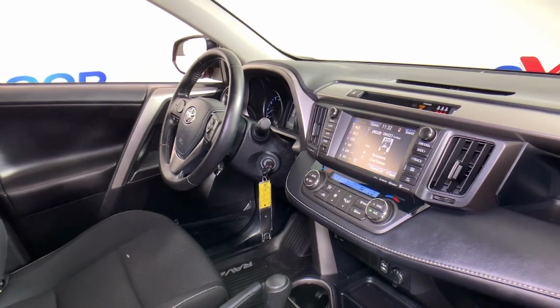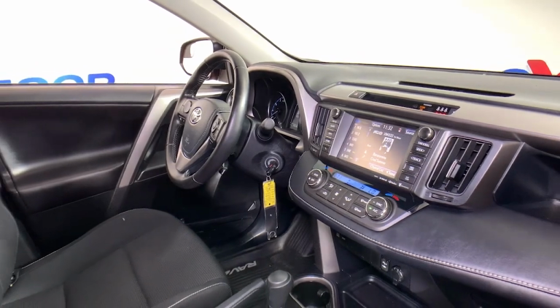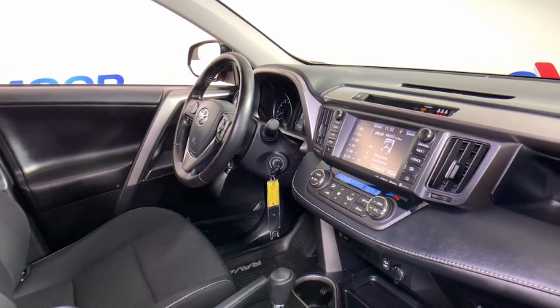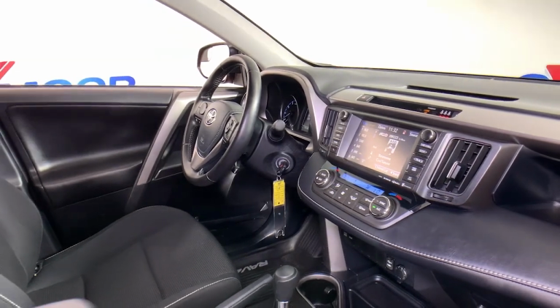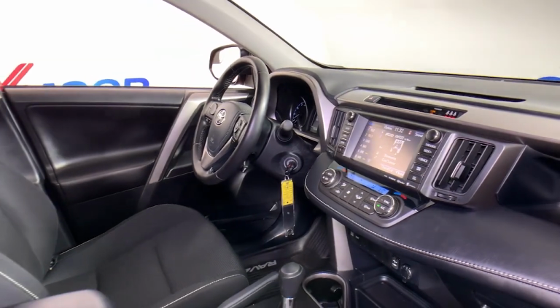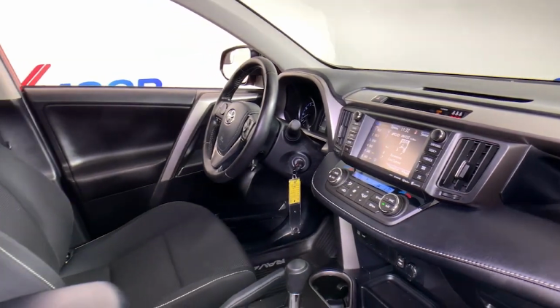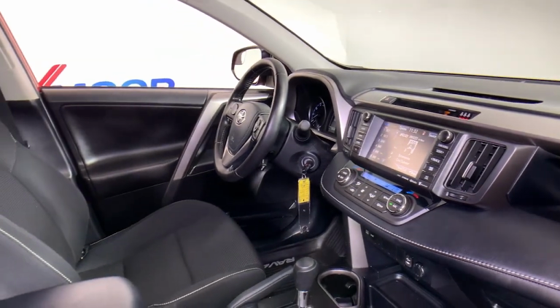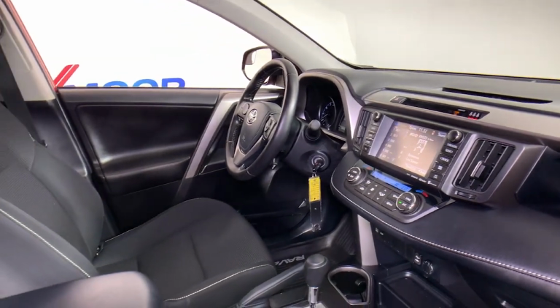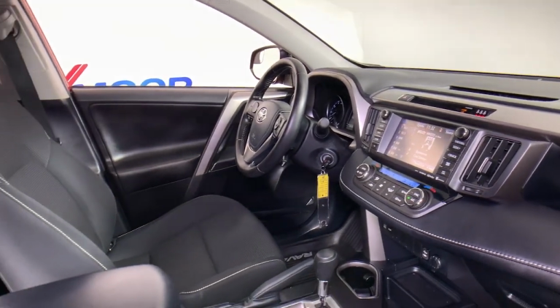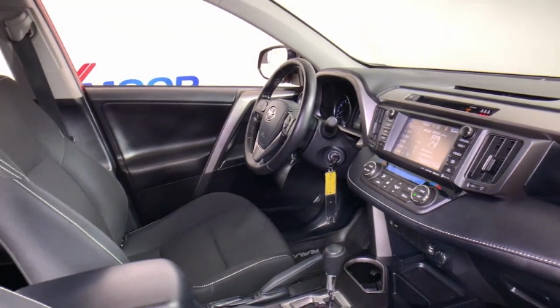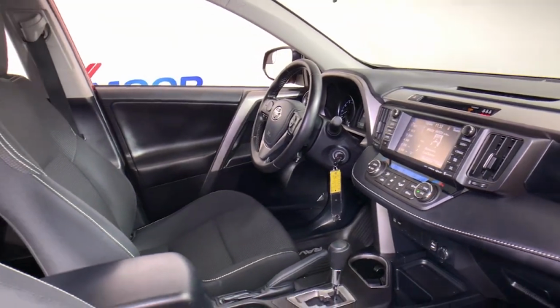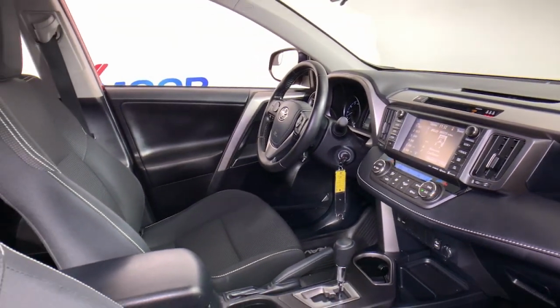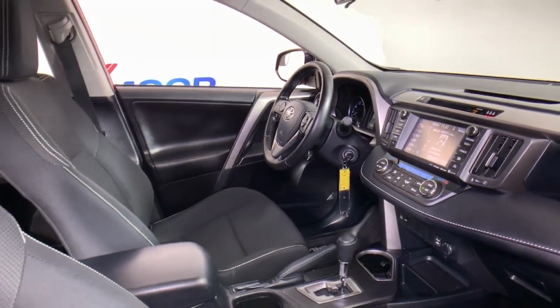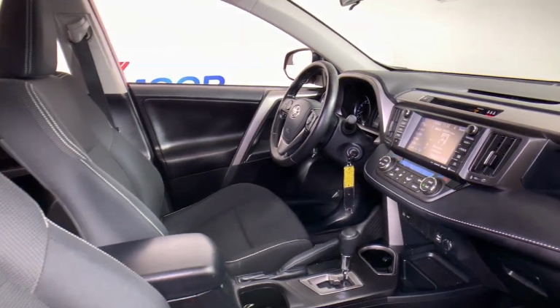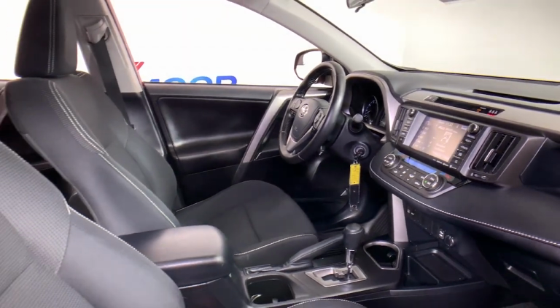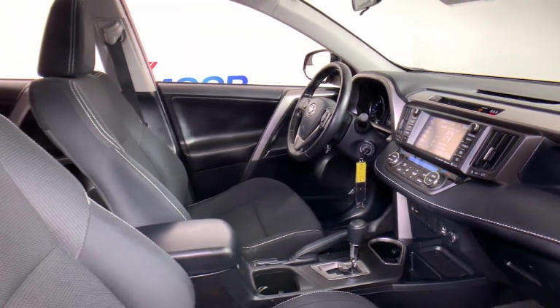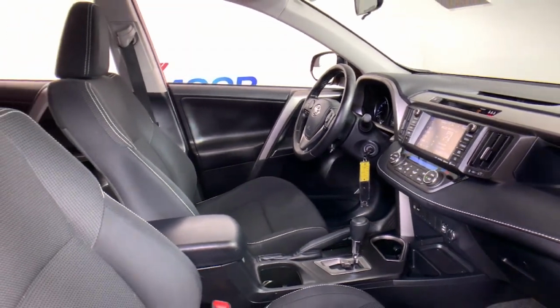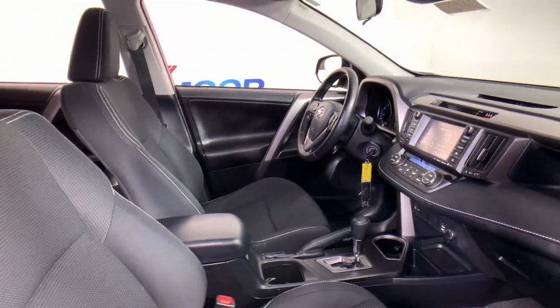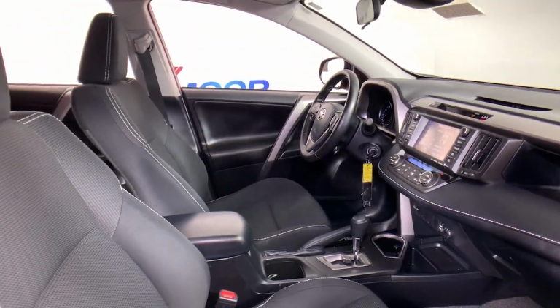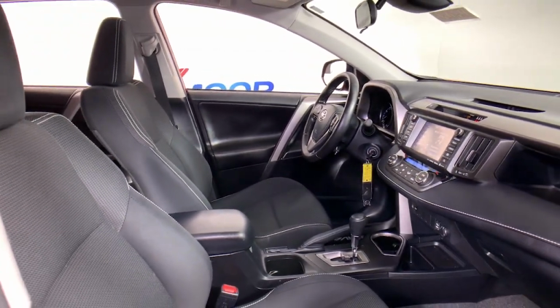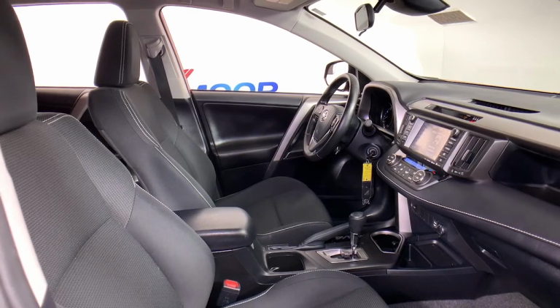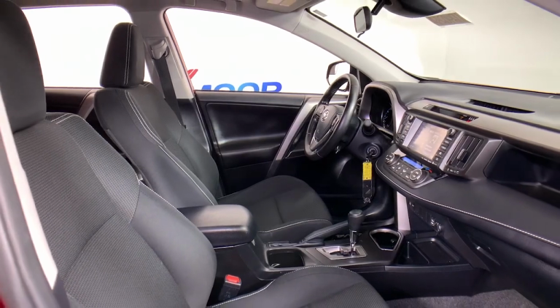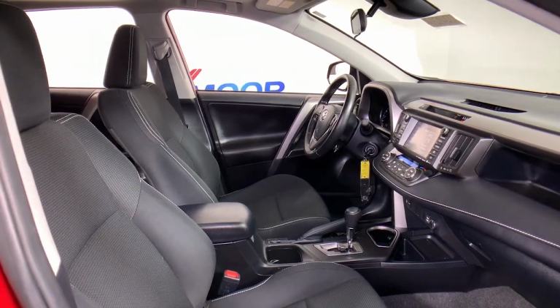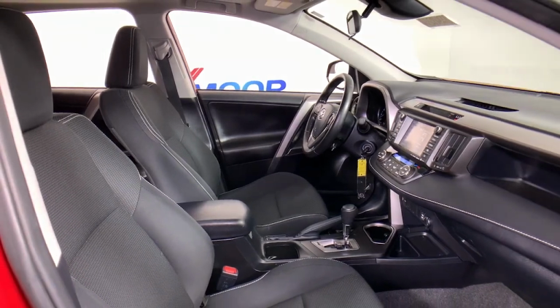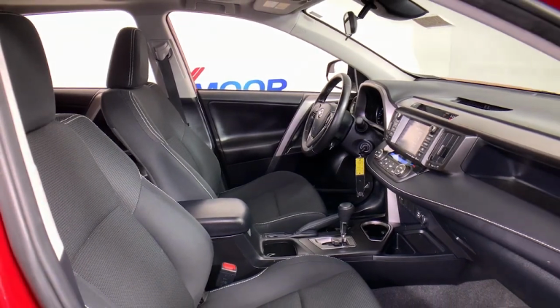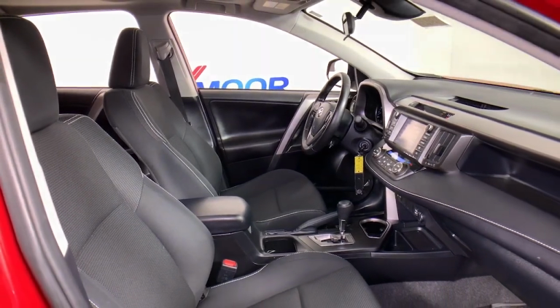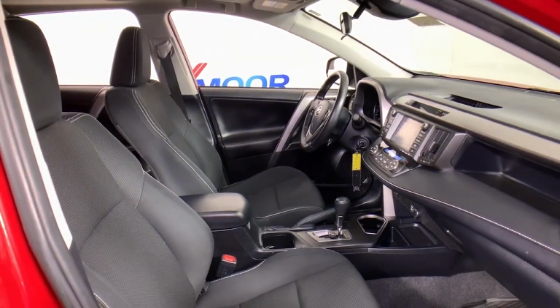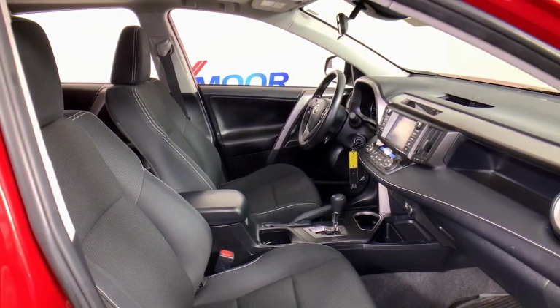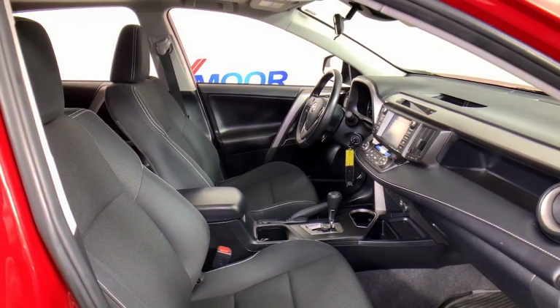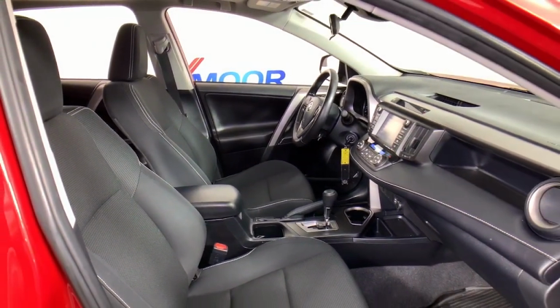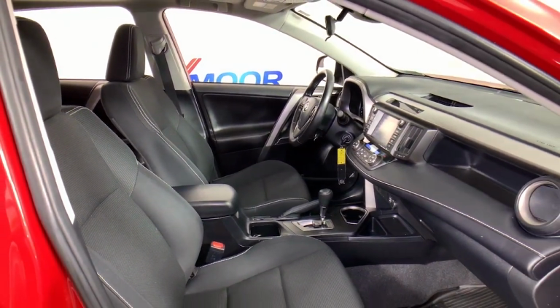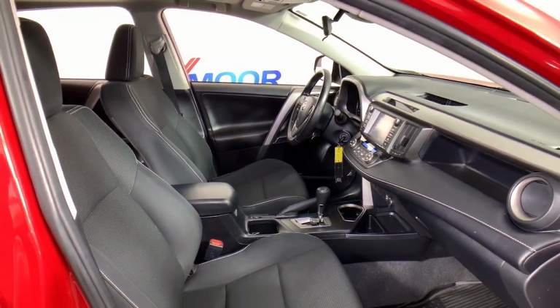Our team of courteous professionals will help you make the most of your vehicle search. Kick it off with a fun, easy, and informative test drive.